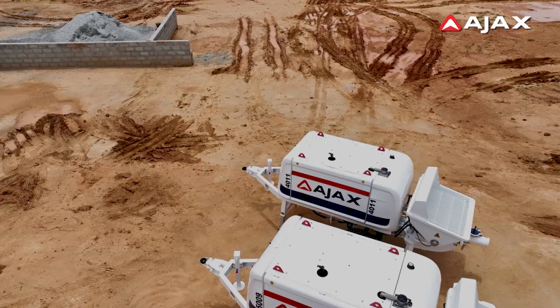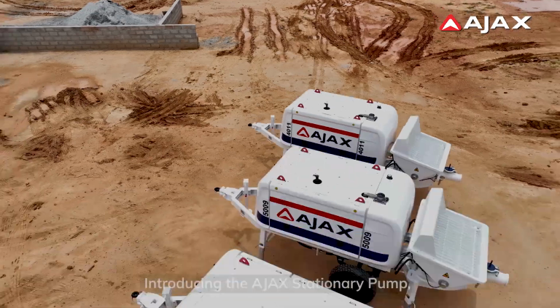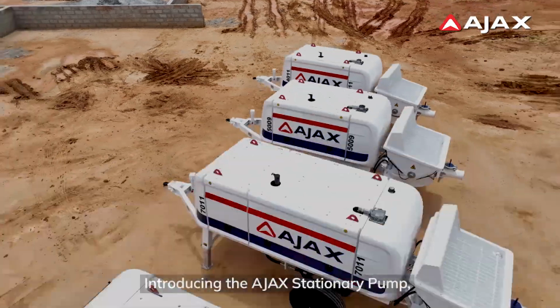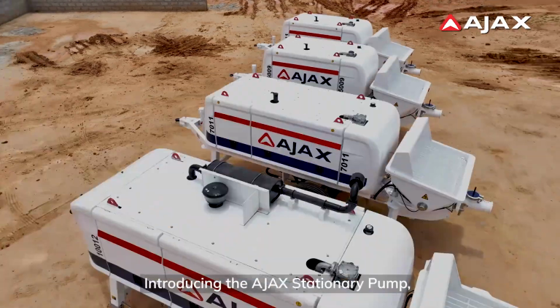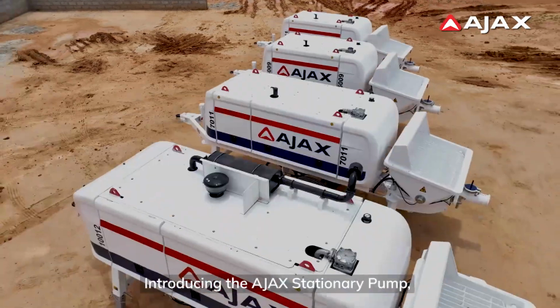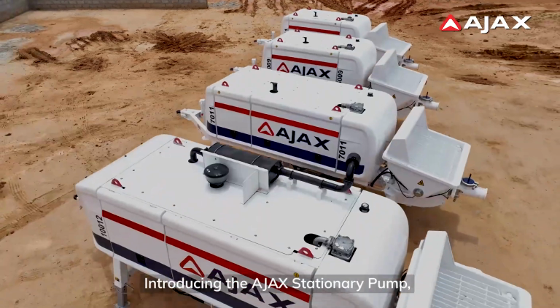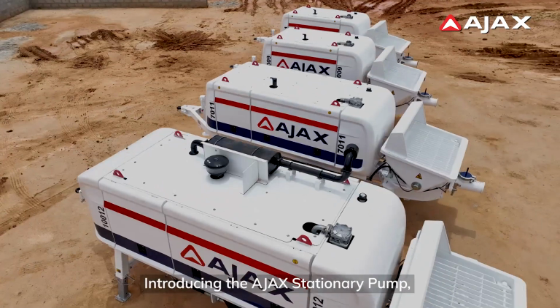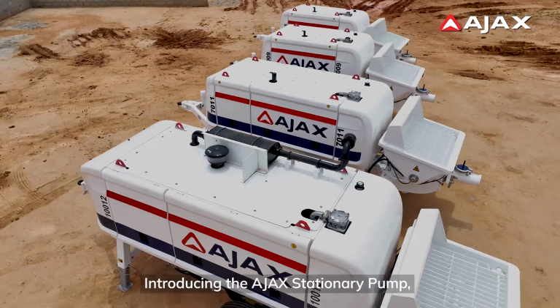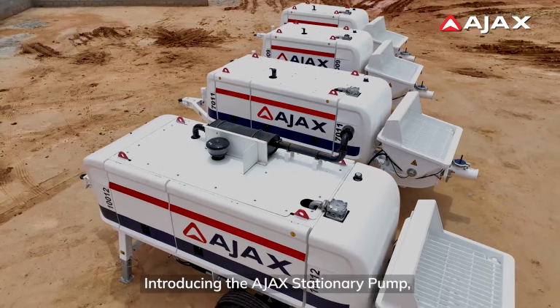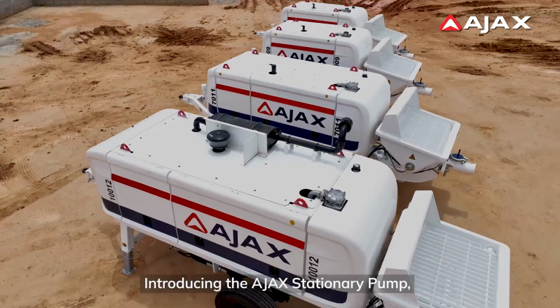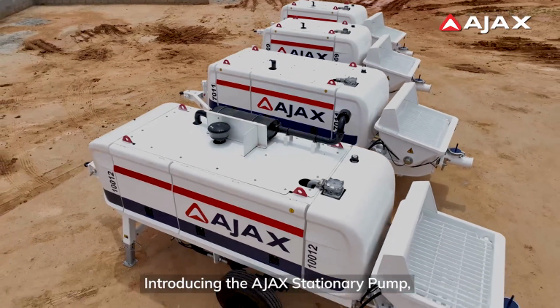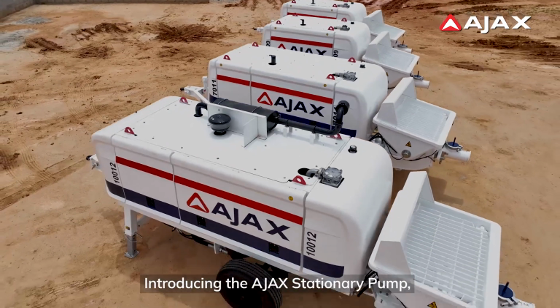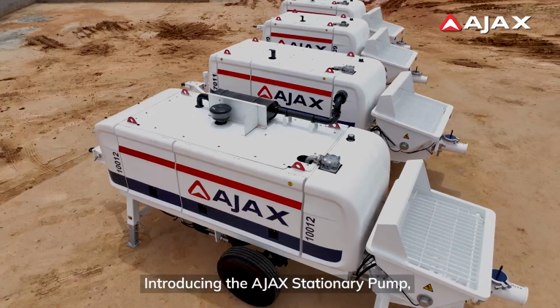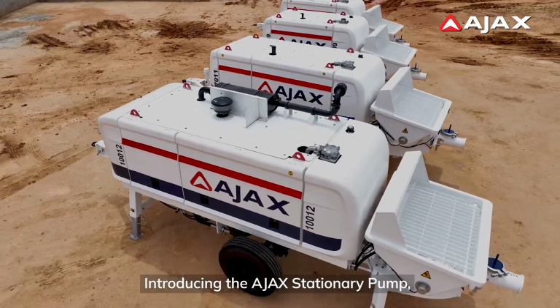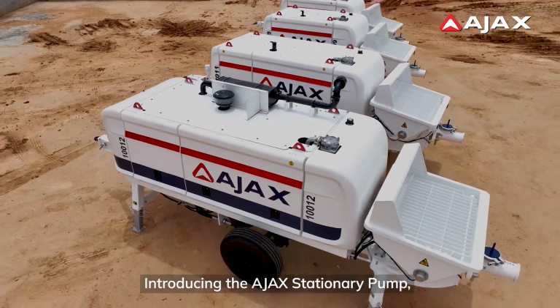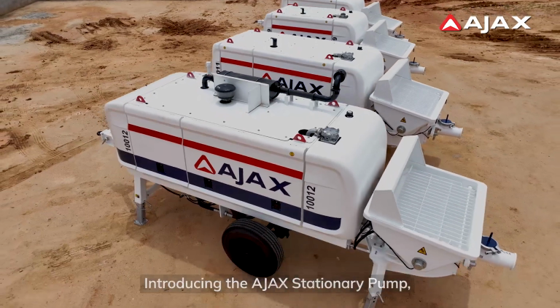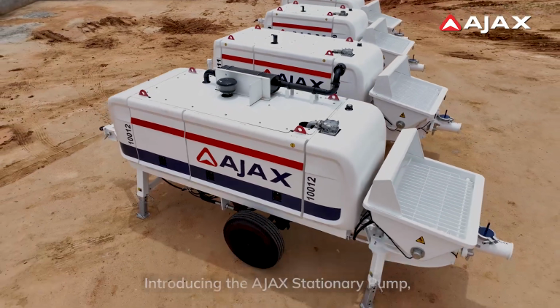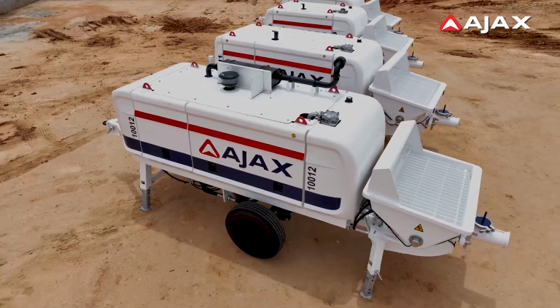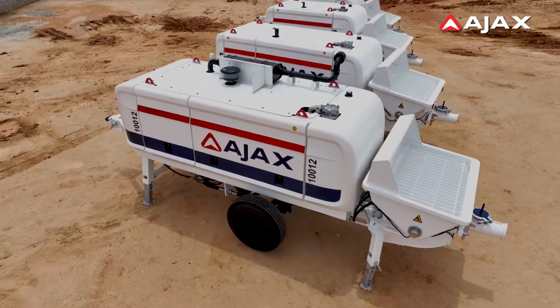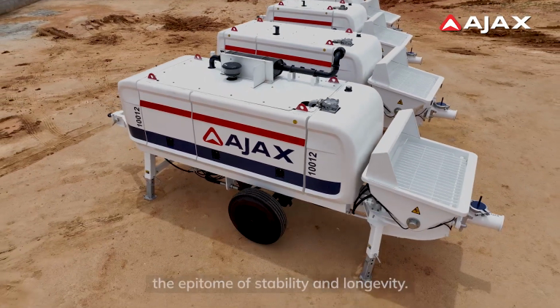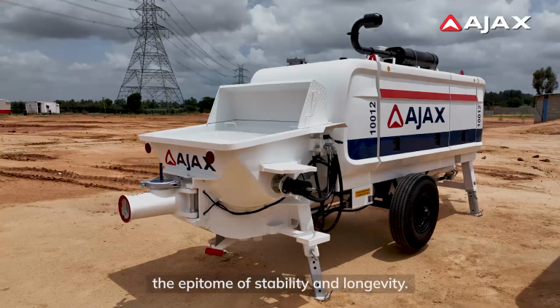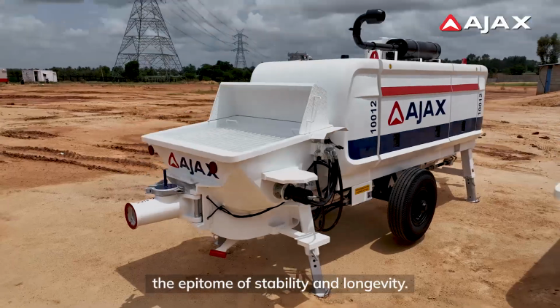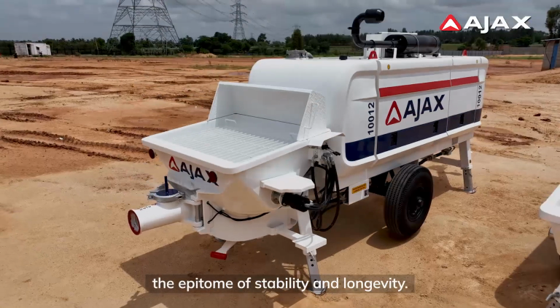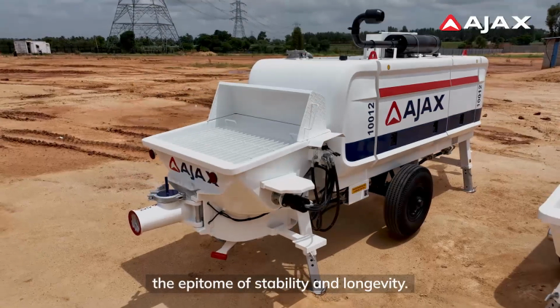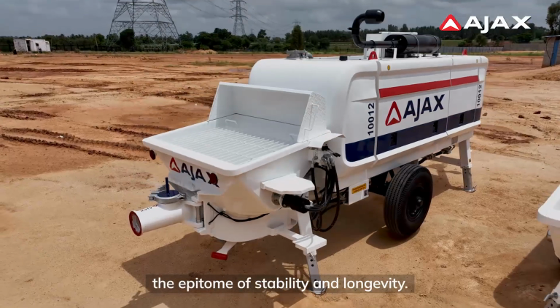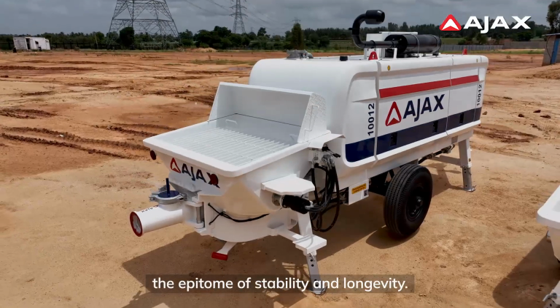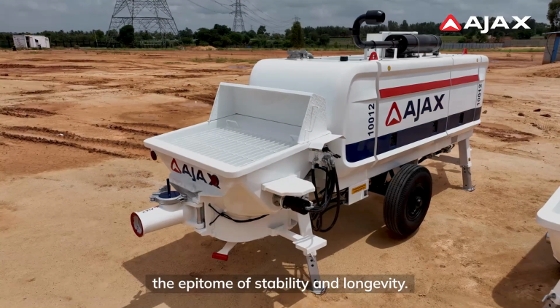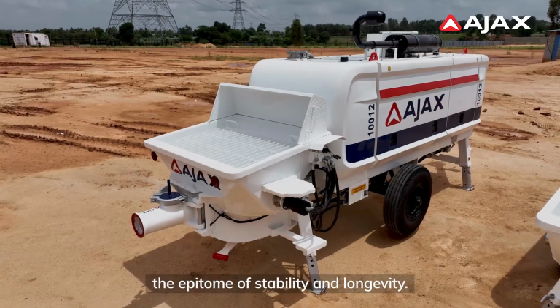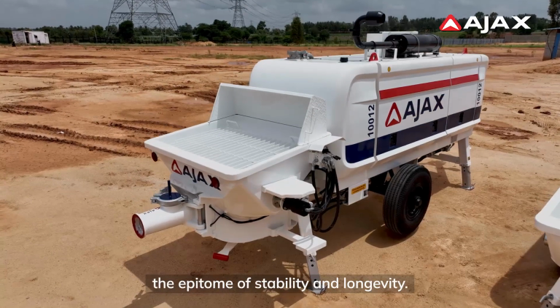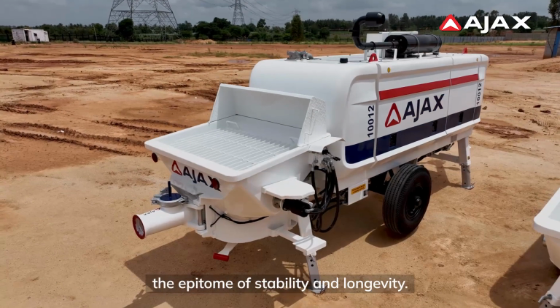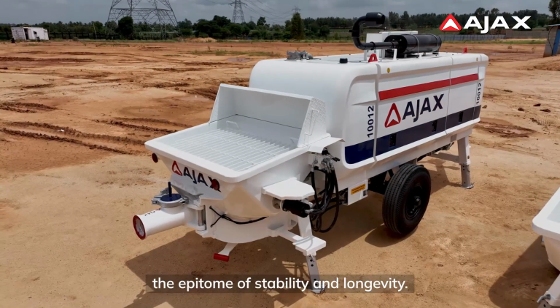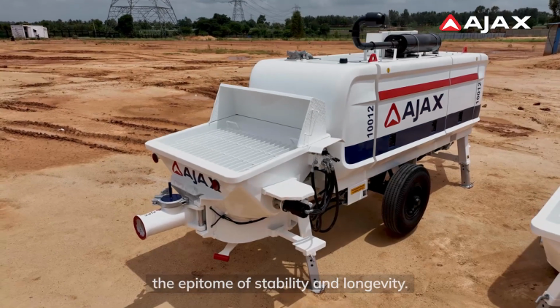Introducing the Ajax stationary pump, the epitome of stability and longevity.